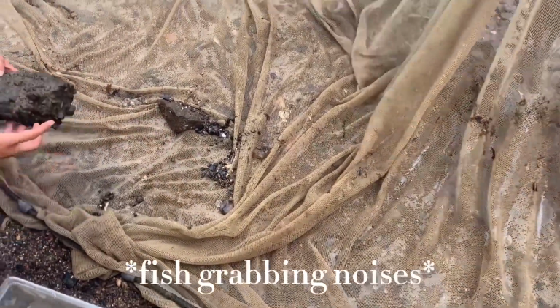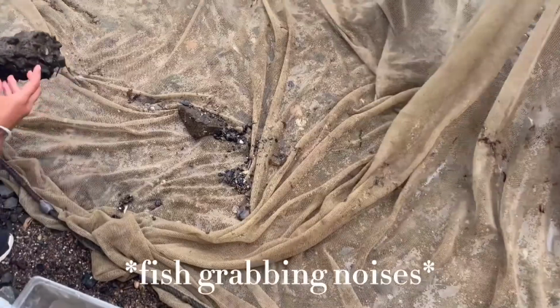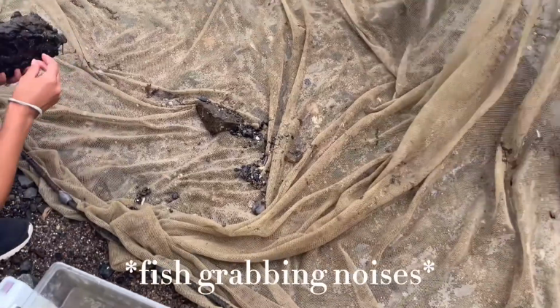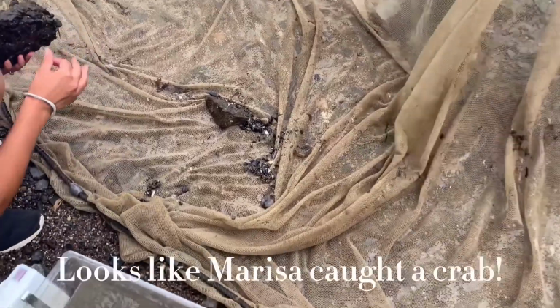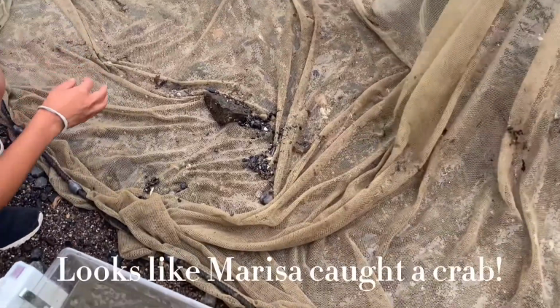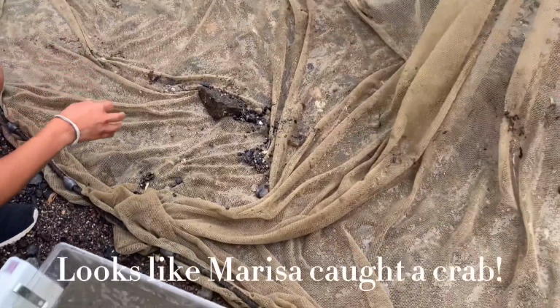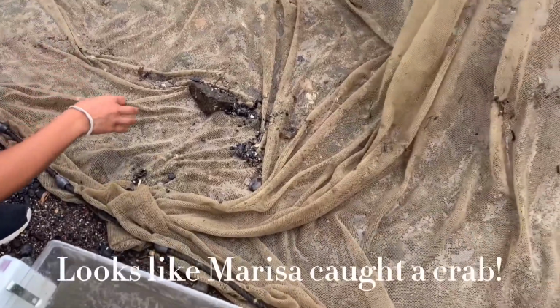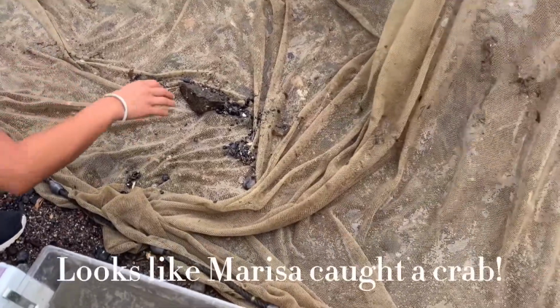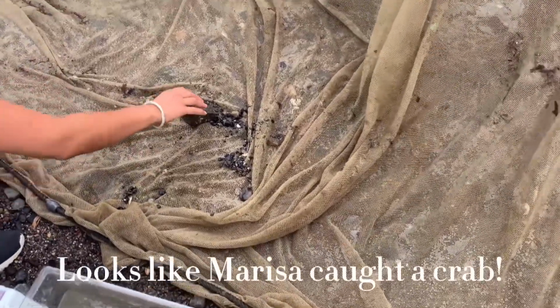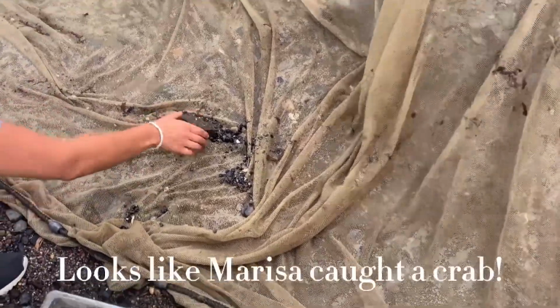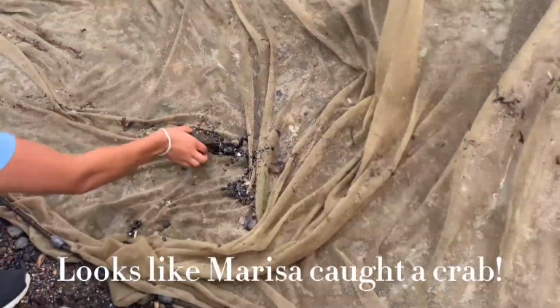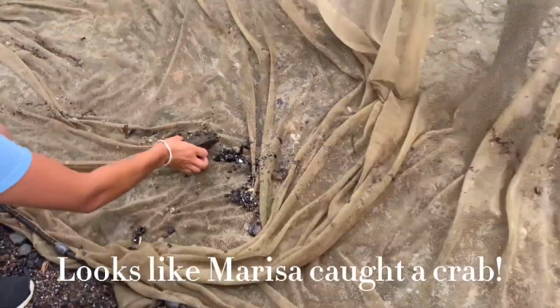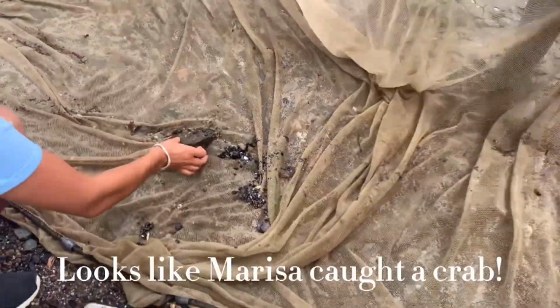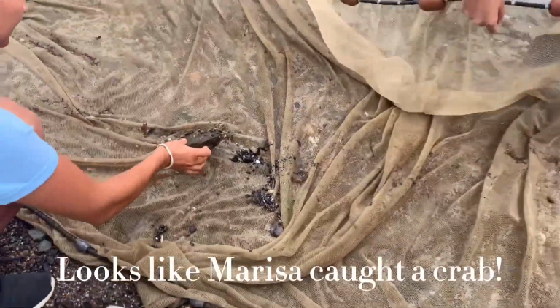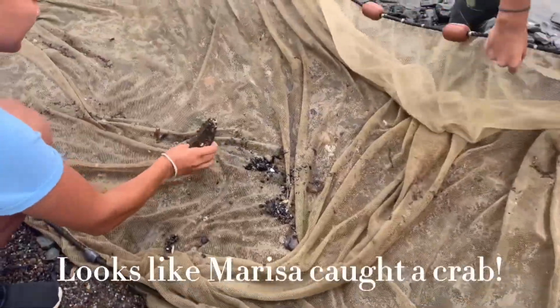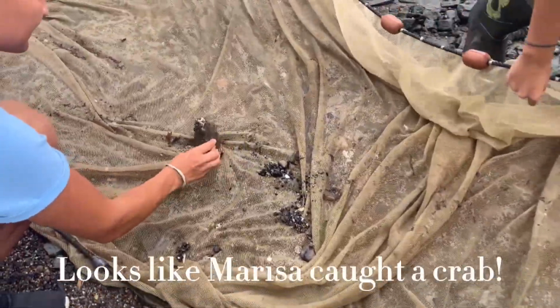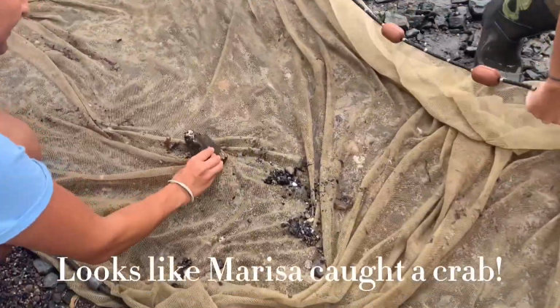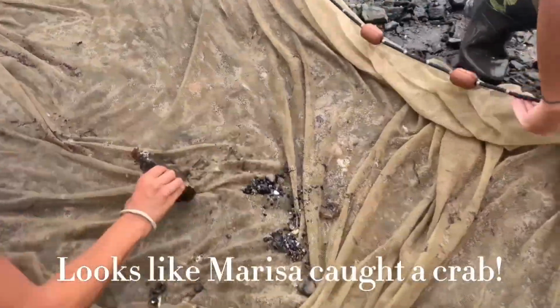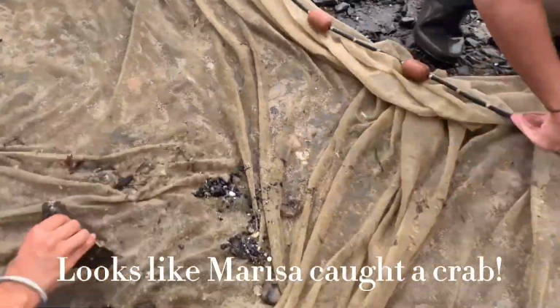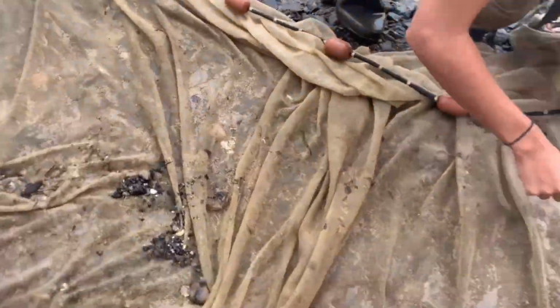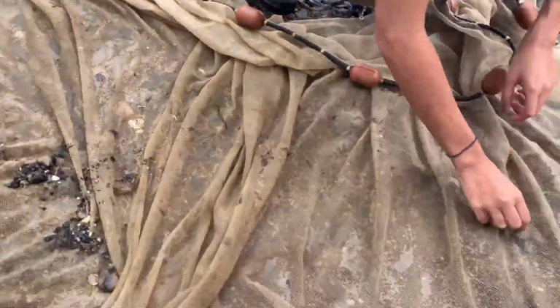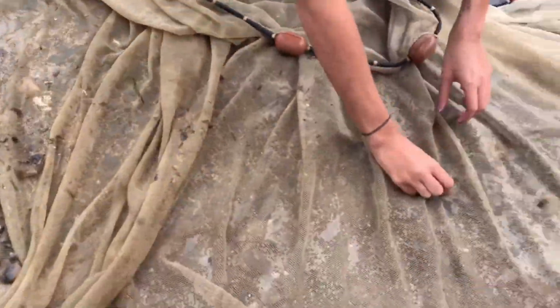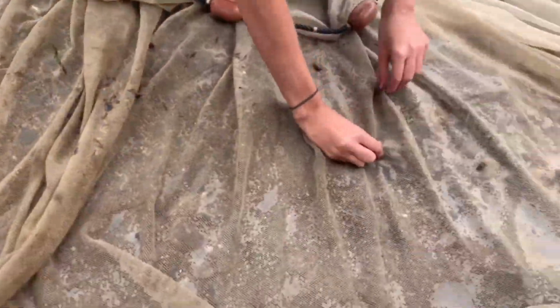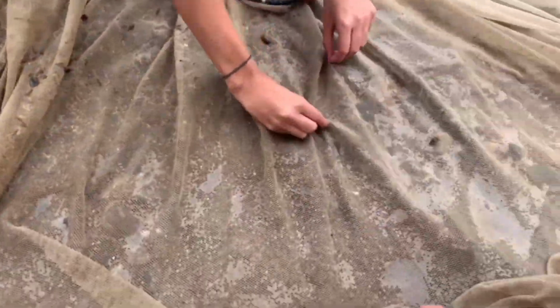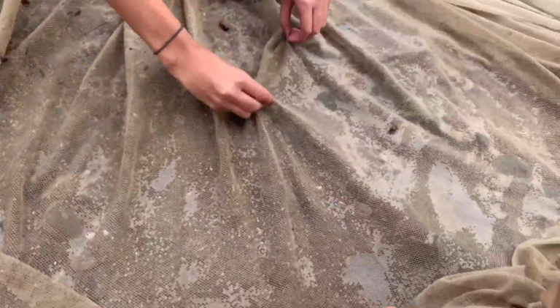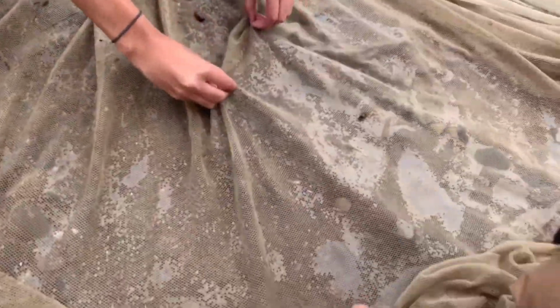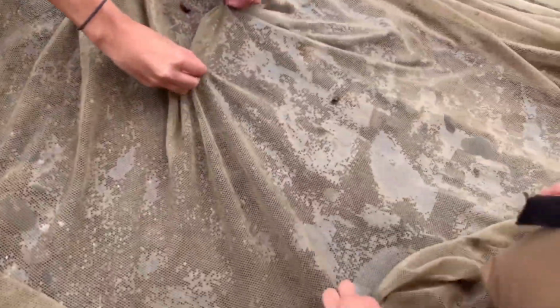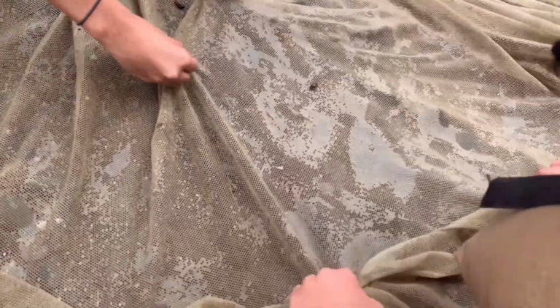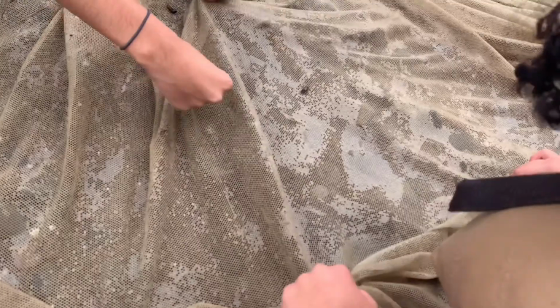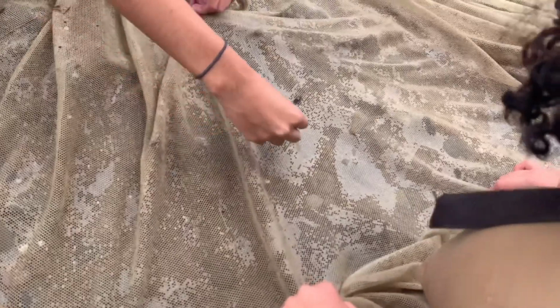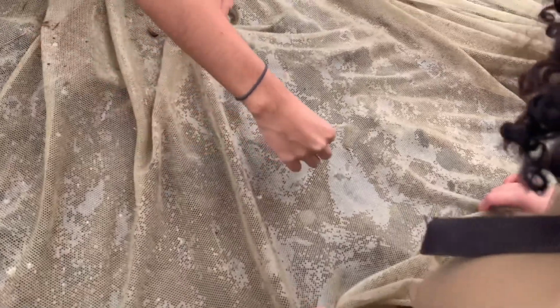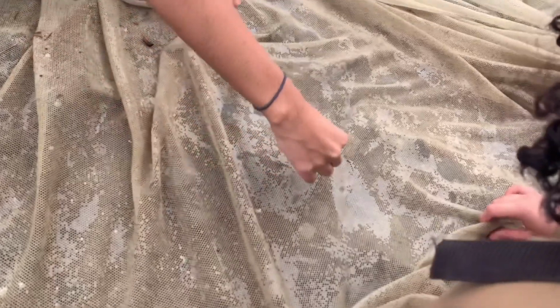Looks like Marissa caught a crab — one of the Asian shore crabs.